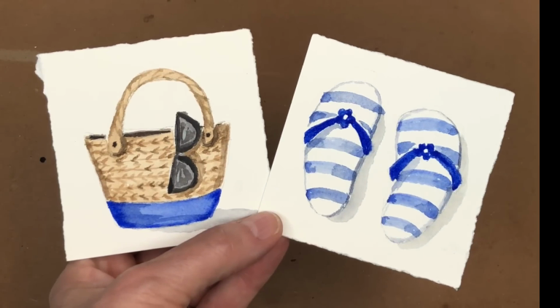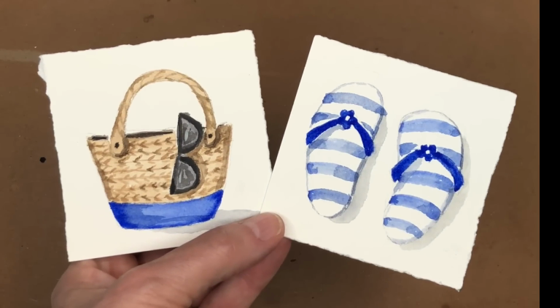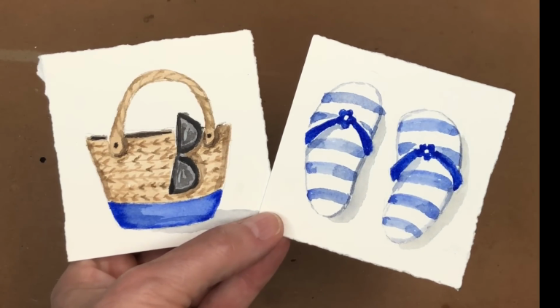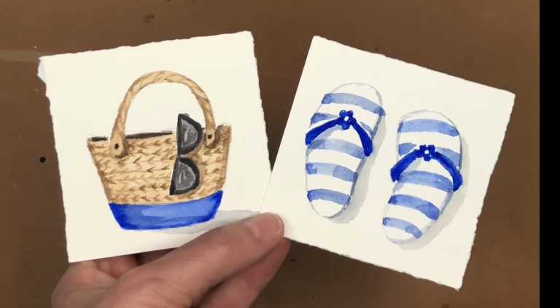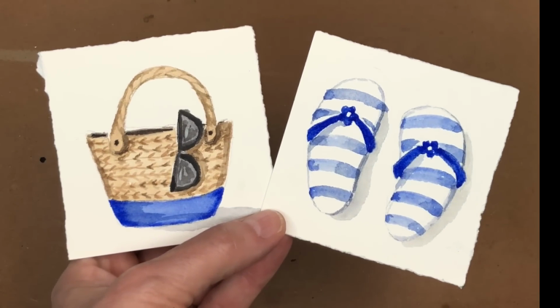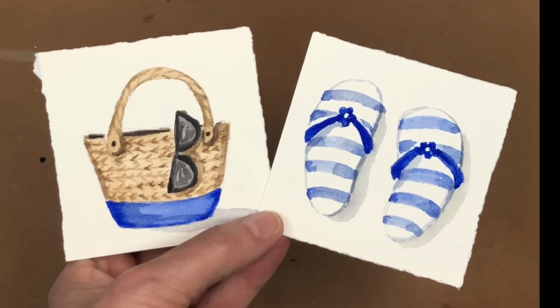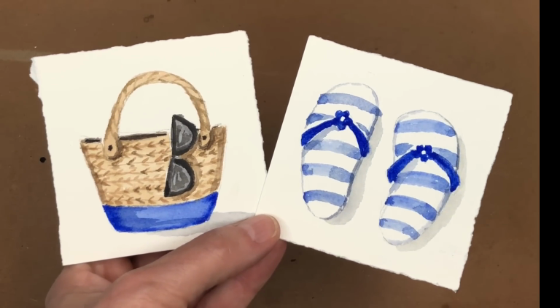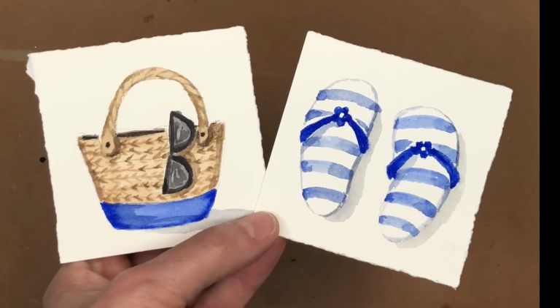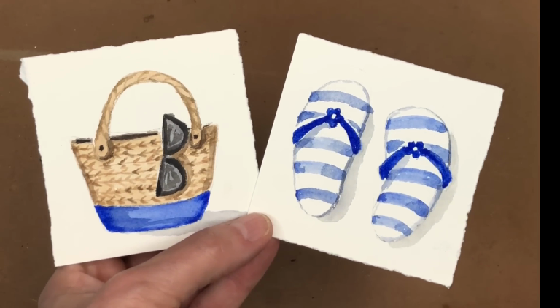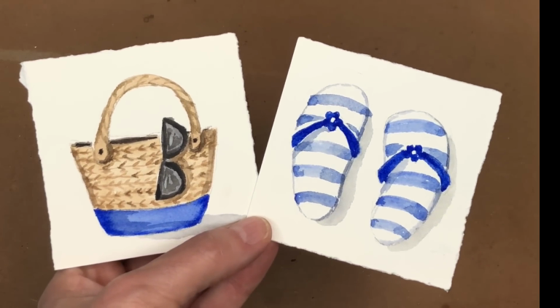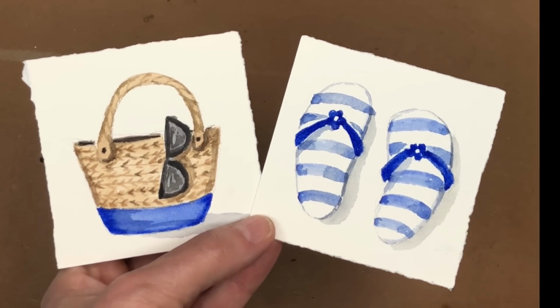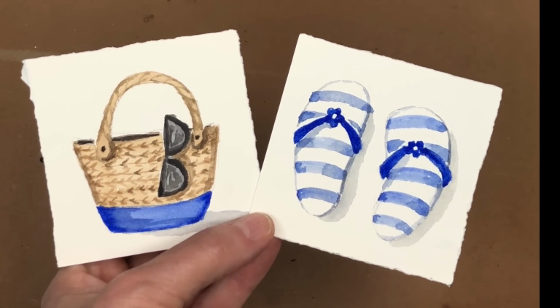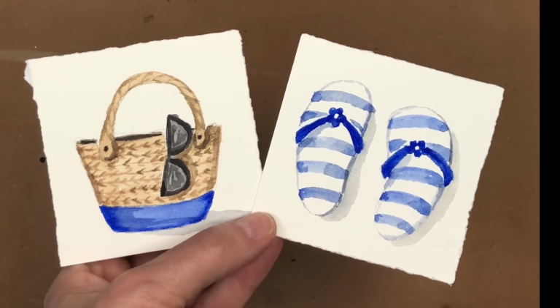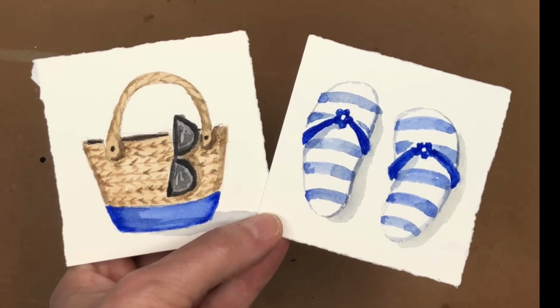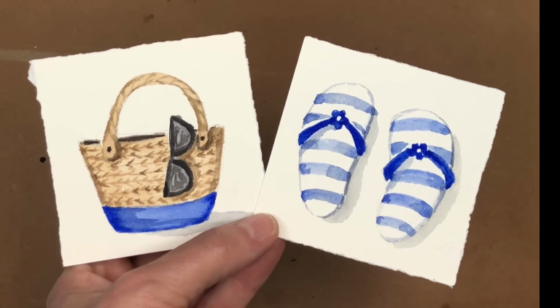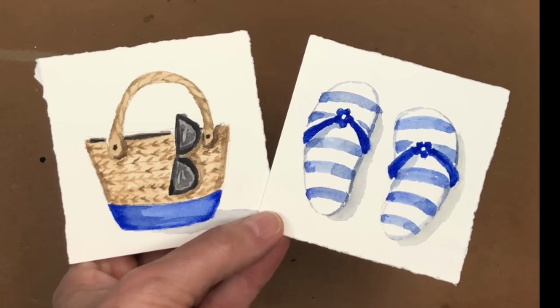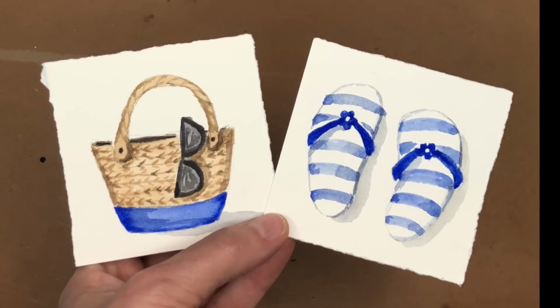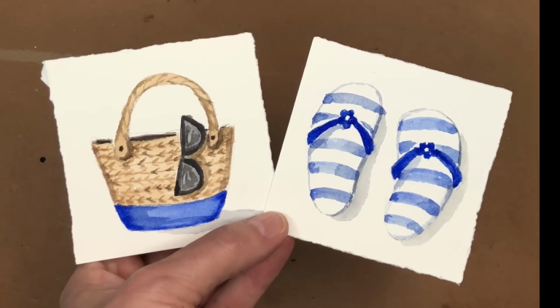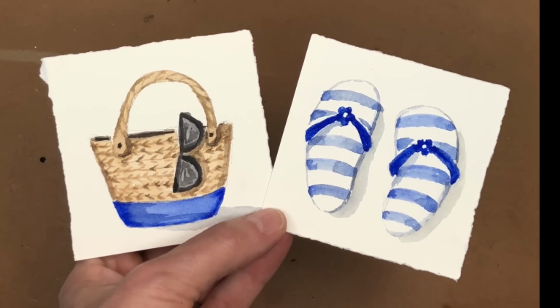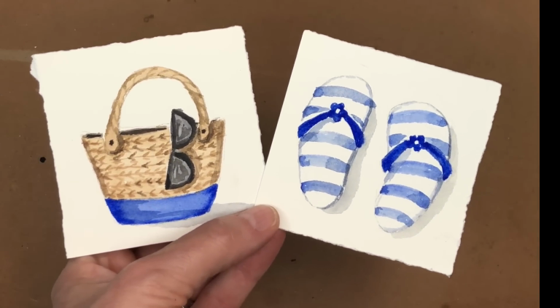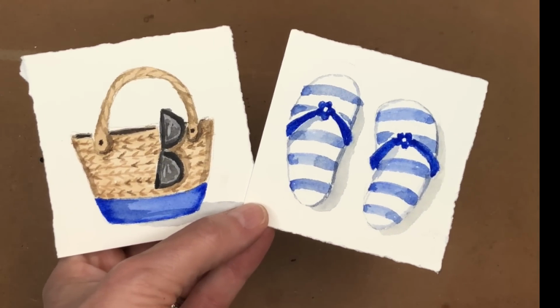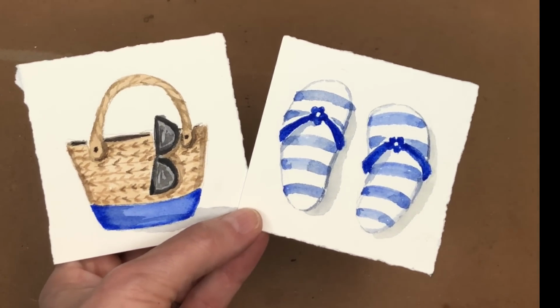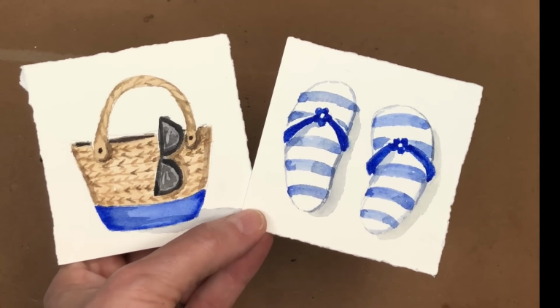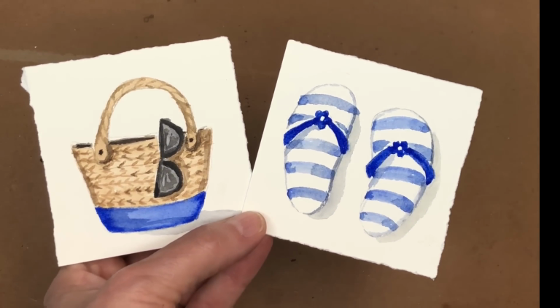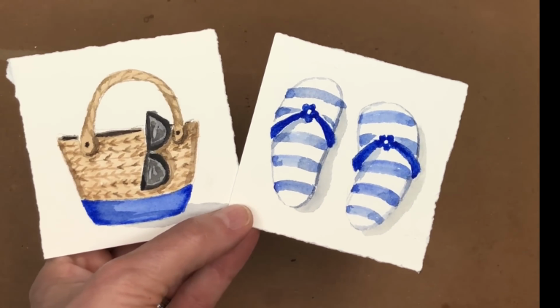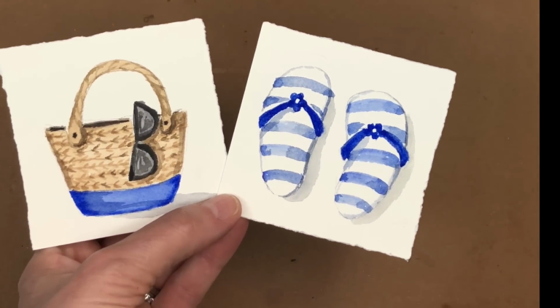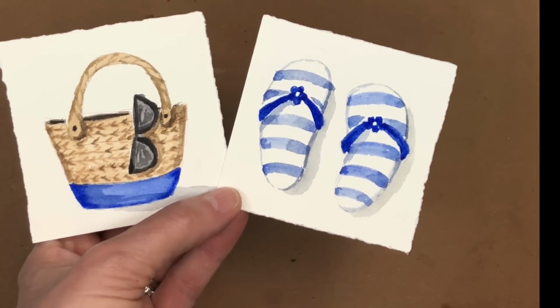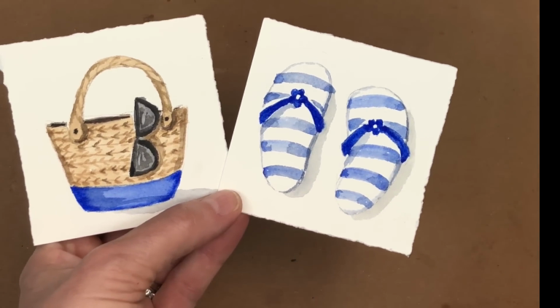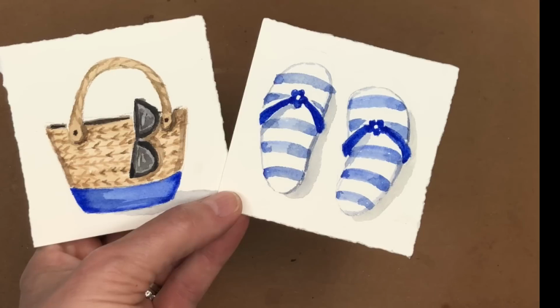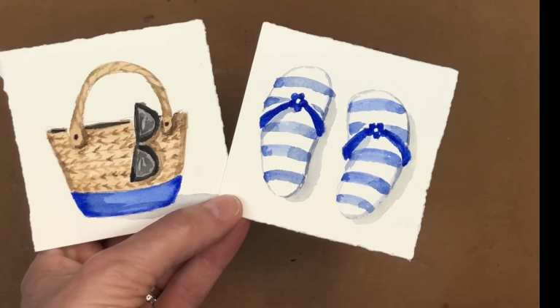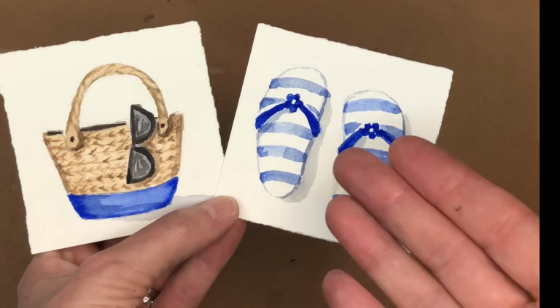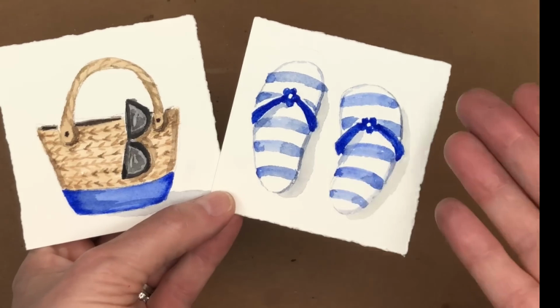Hey everyone, welcome to my channel. My name is Ellen. Today is Monday and on Mondays we do little mini Monday paintings.